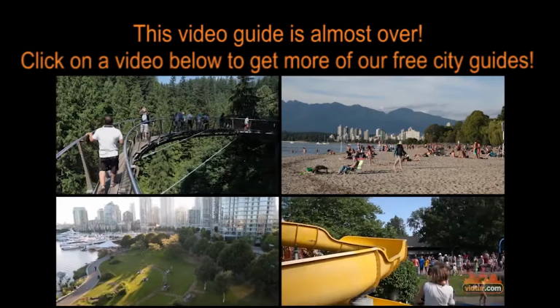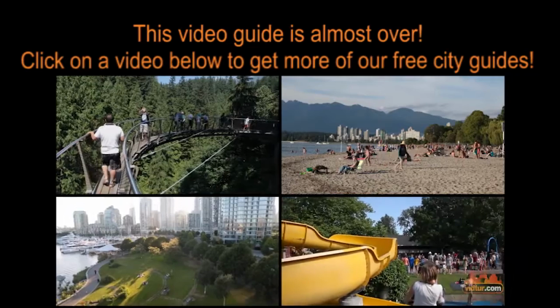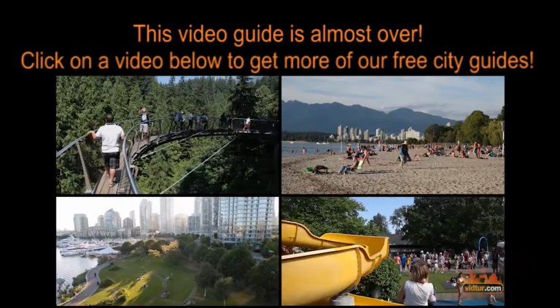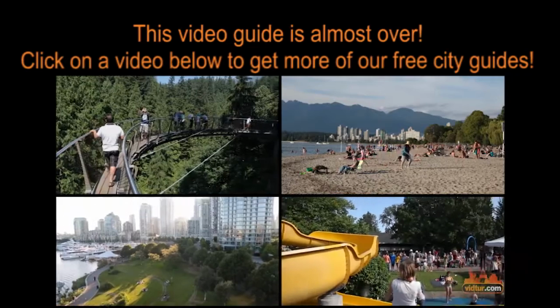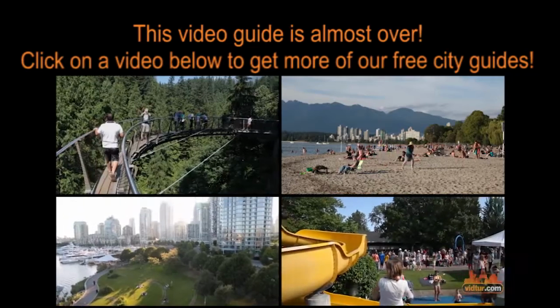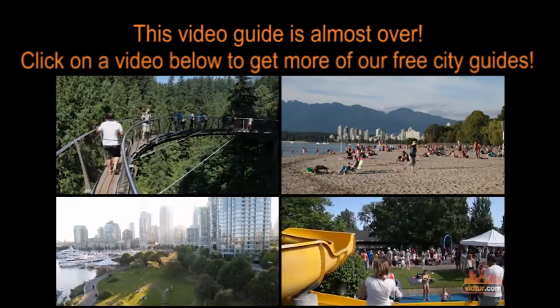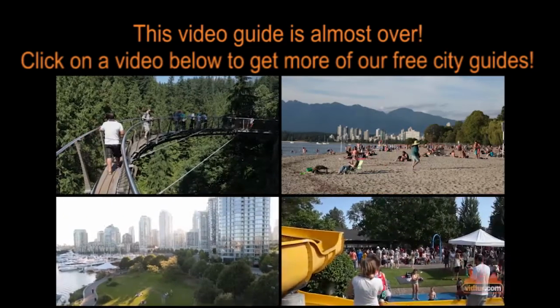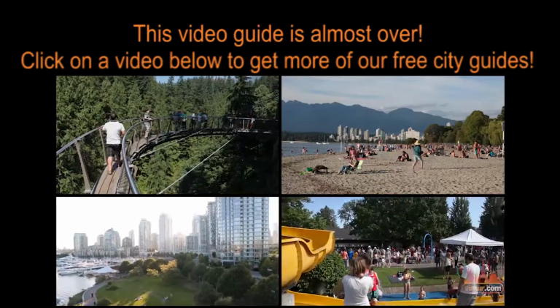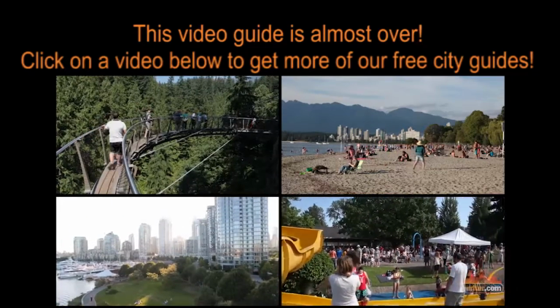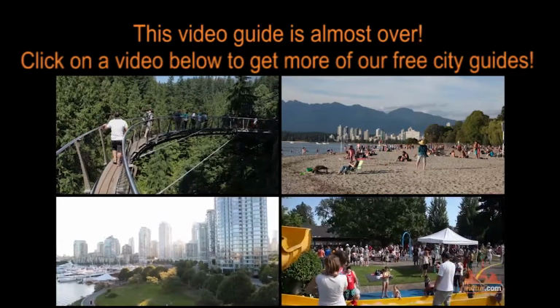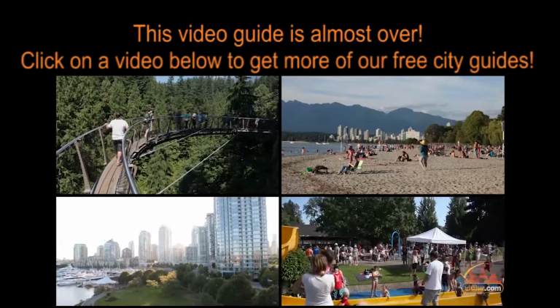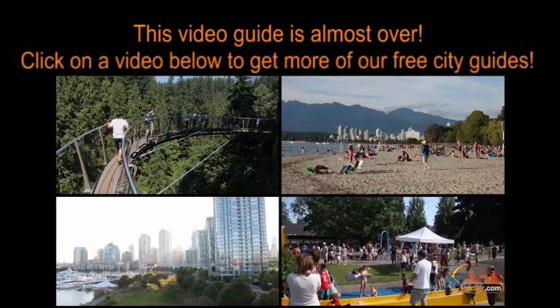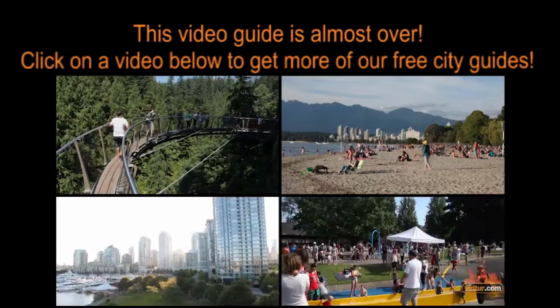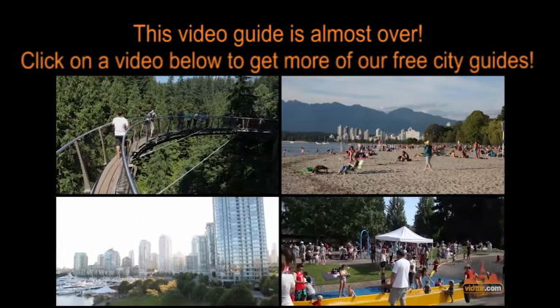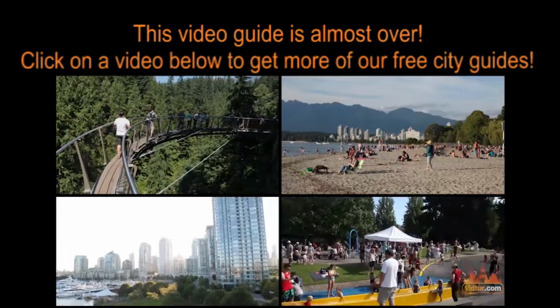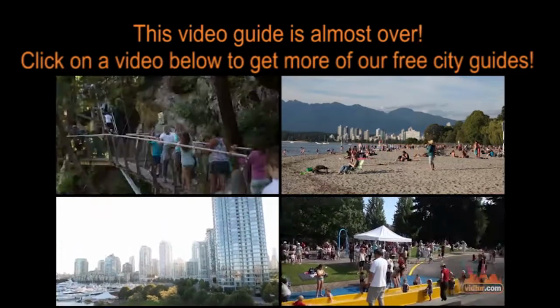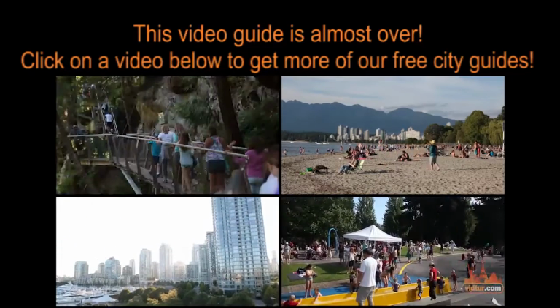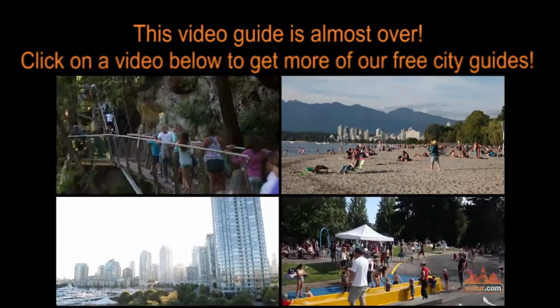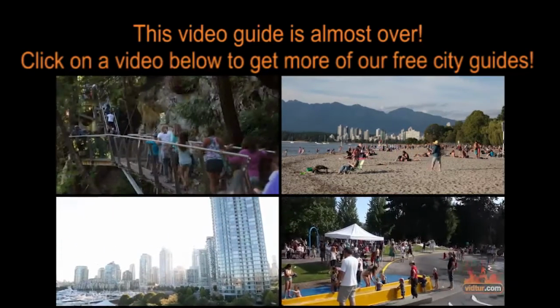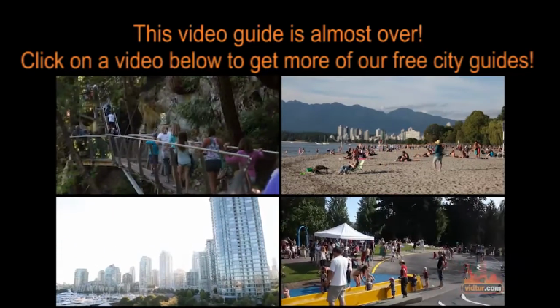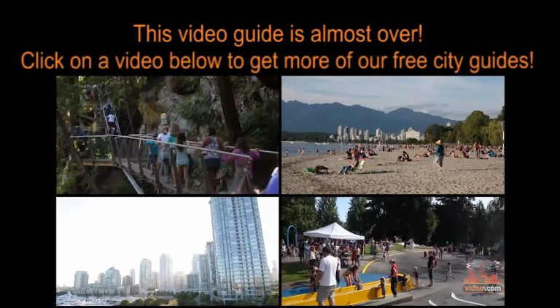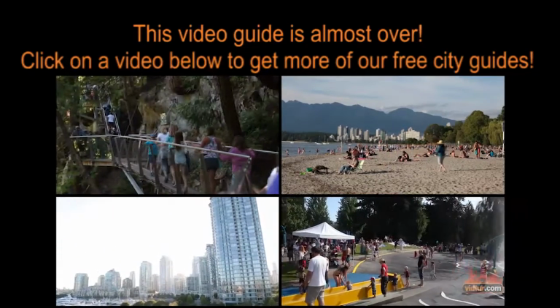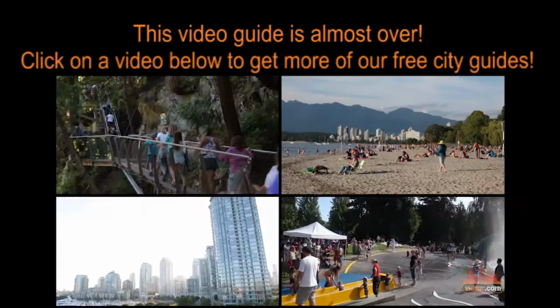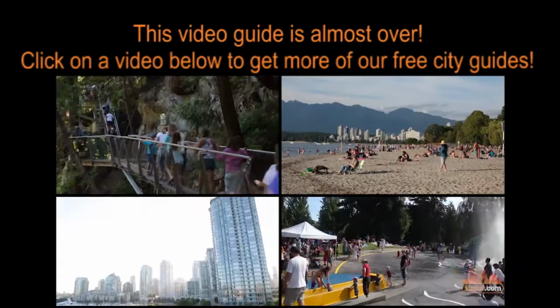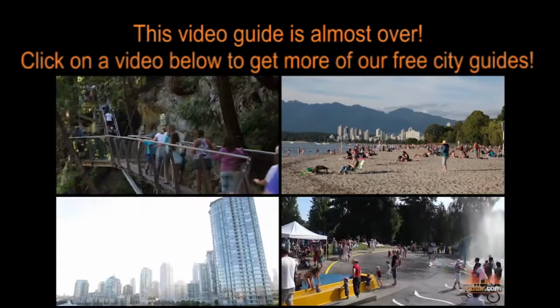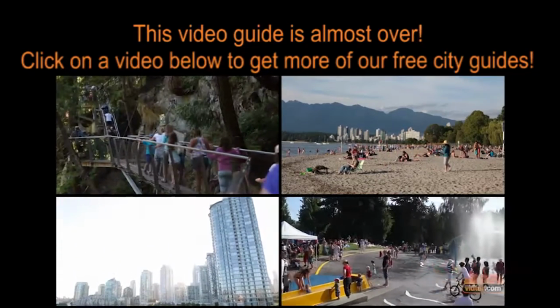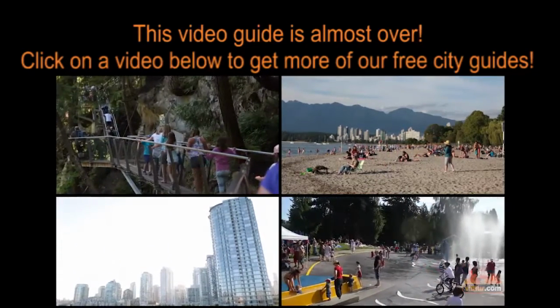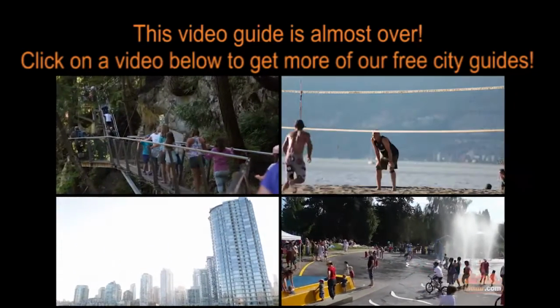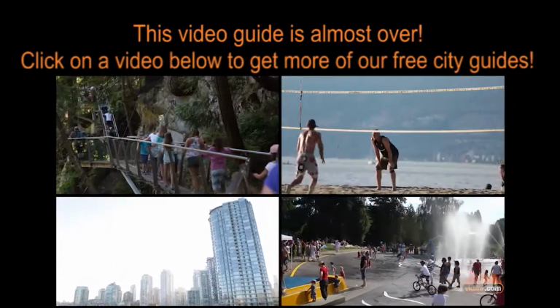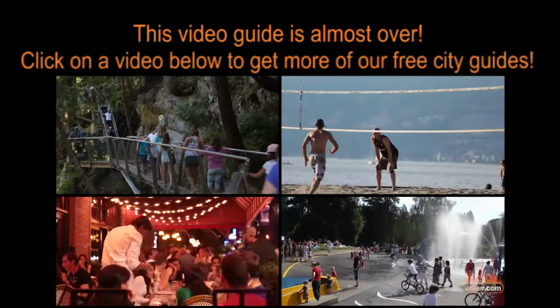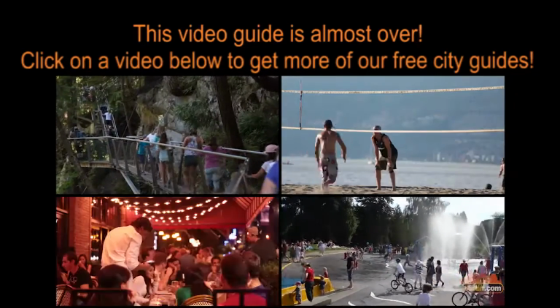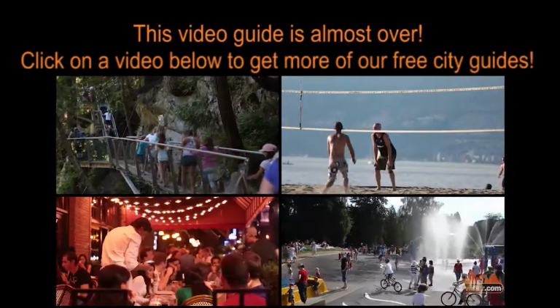Check out www.vito.com for the best video guides on things to do in Vancouver.